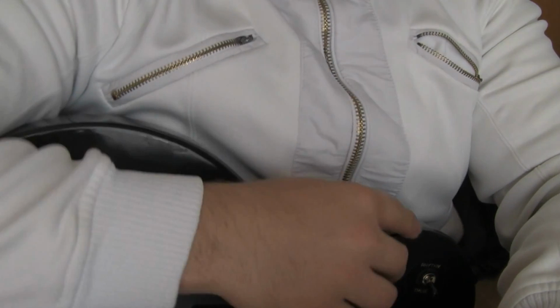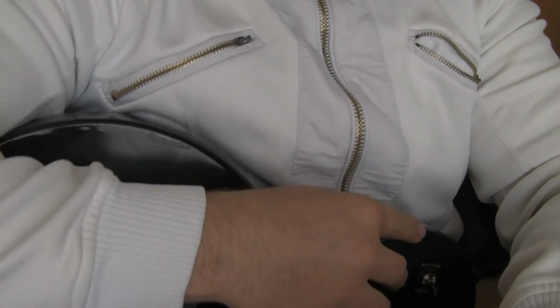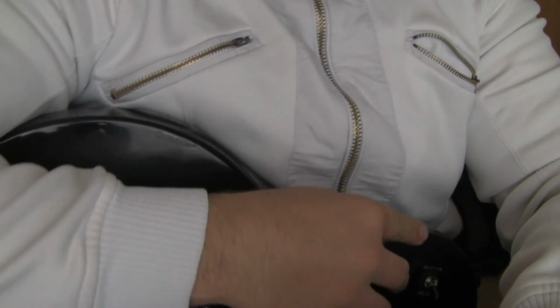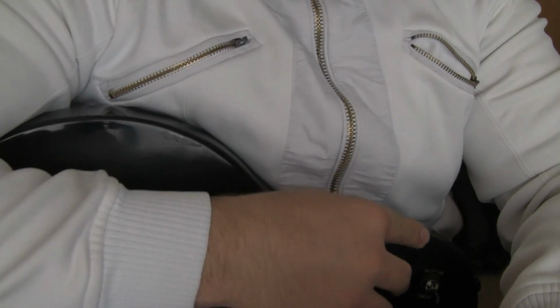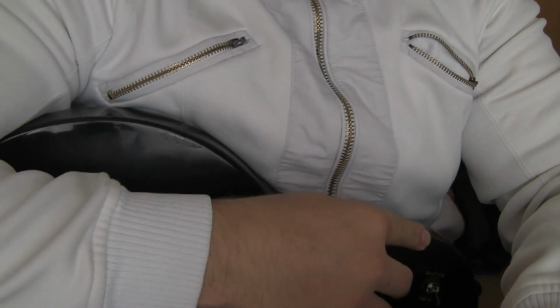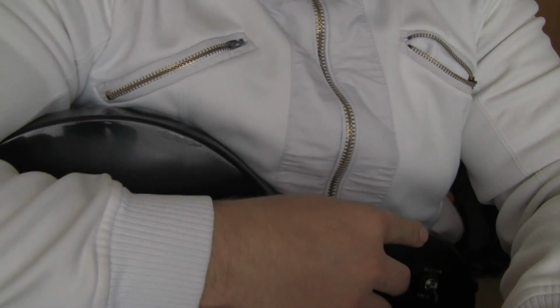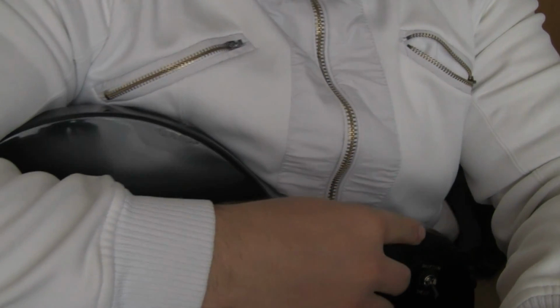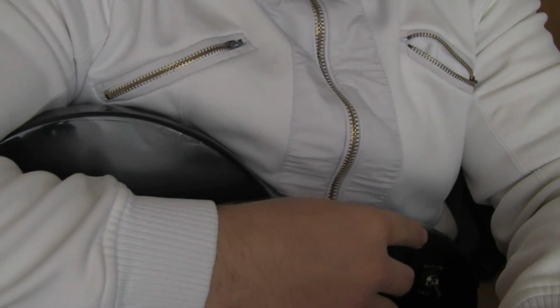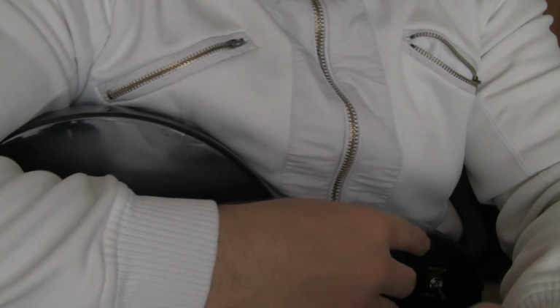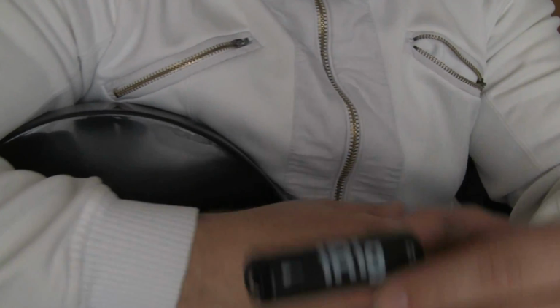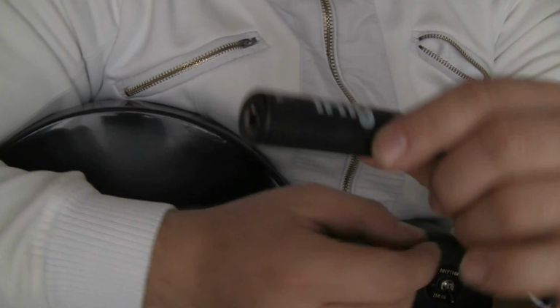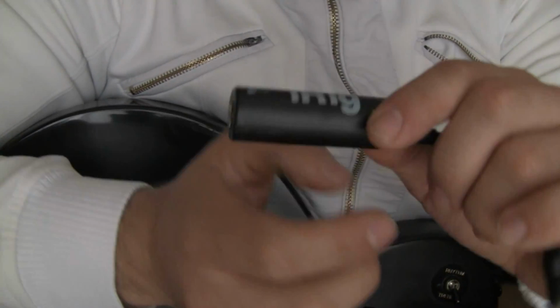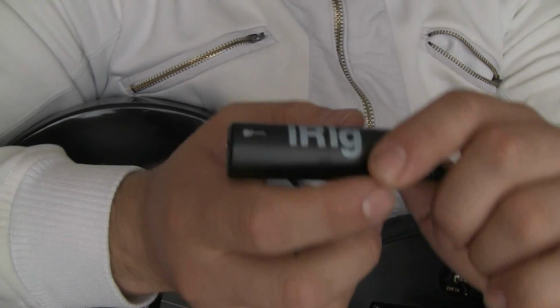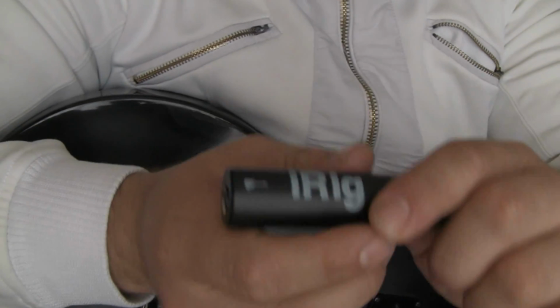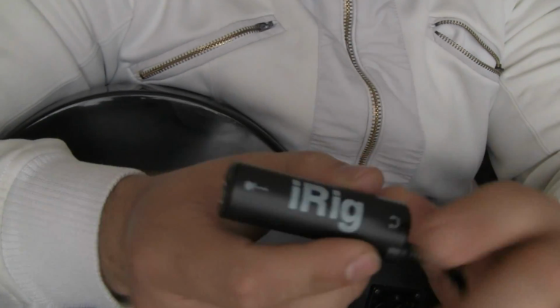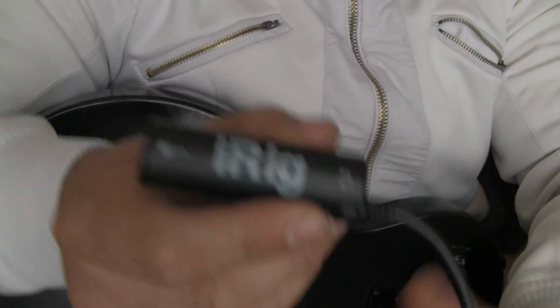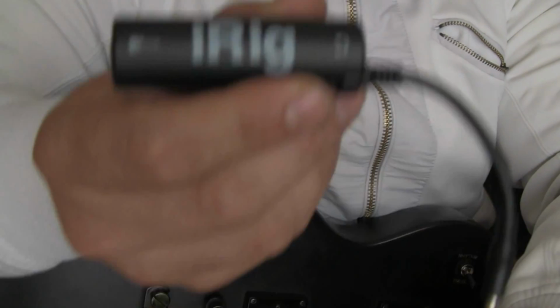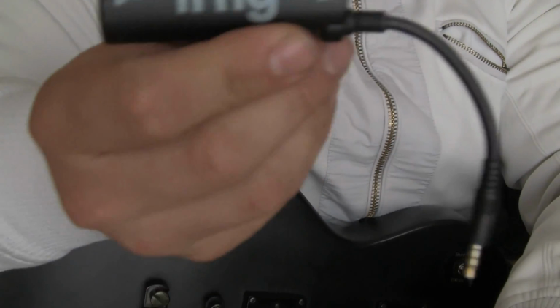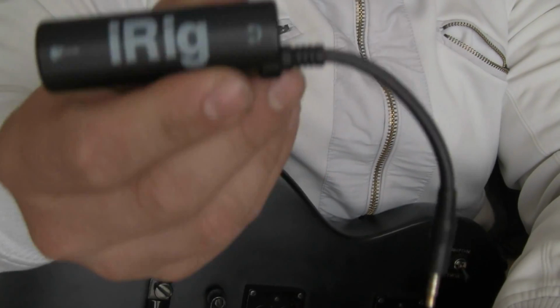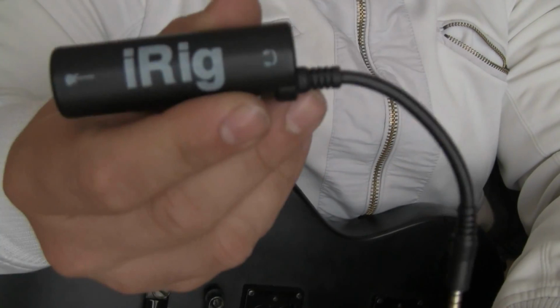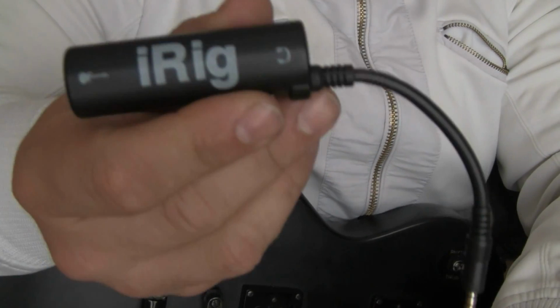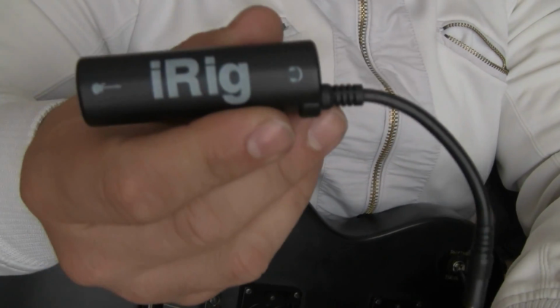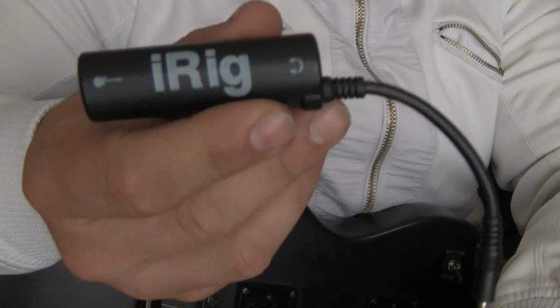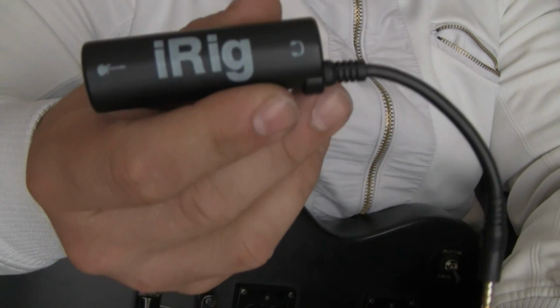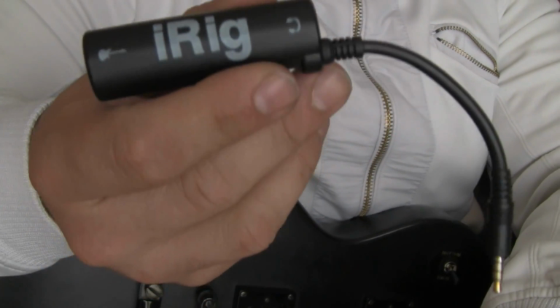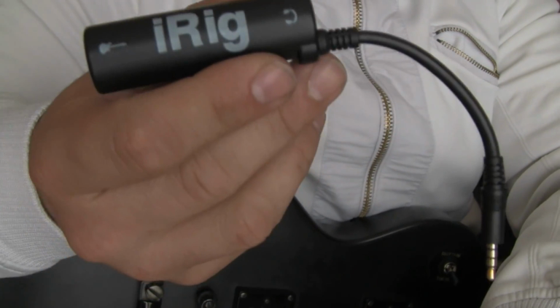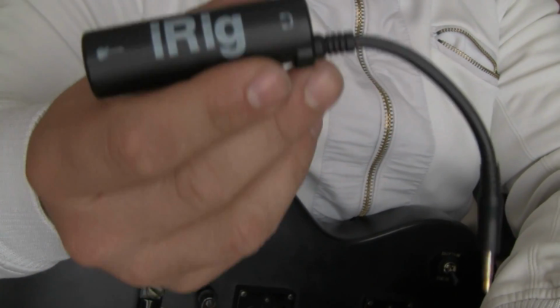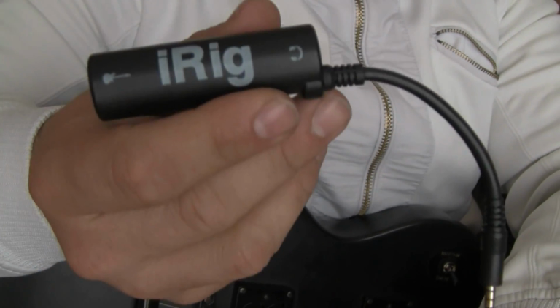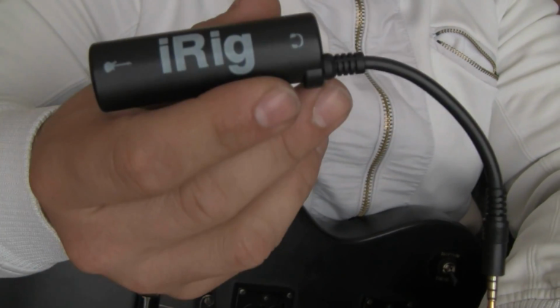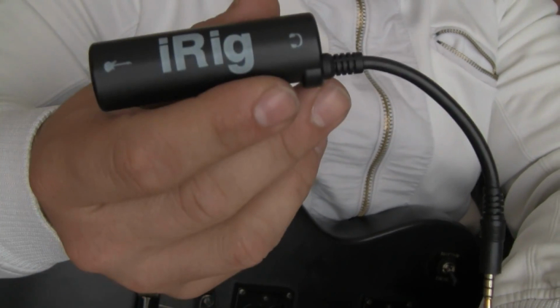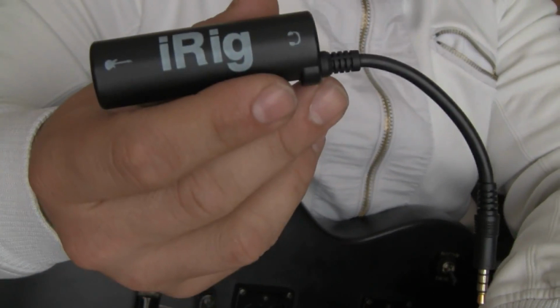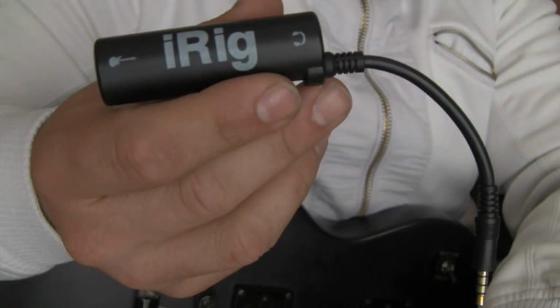What's up guys! Today I'm gonna show you how to use your iRig. Just a quick review, alright?